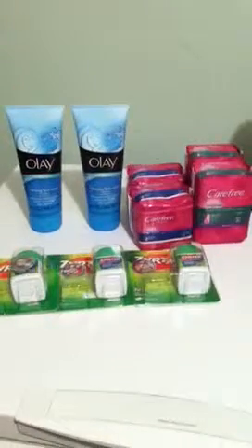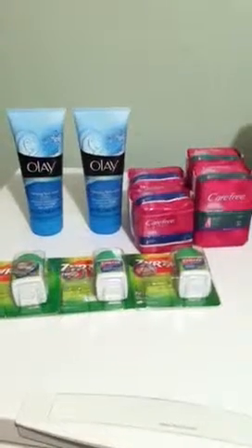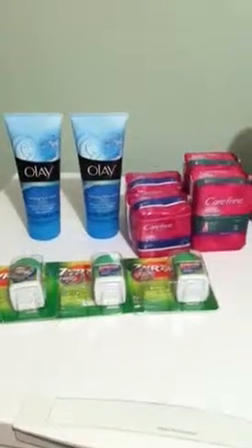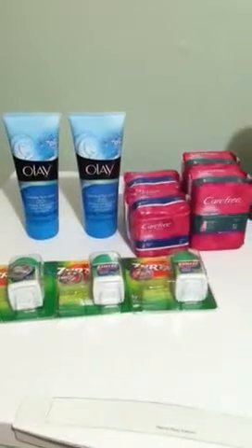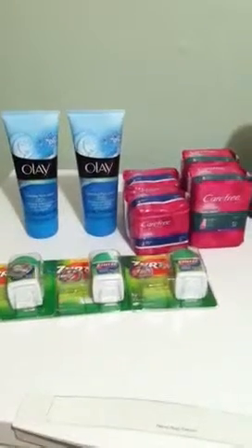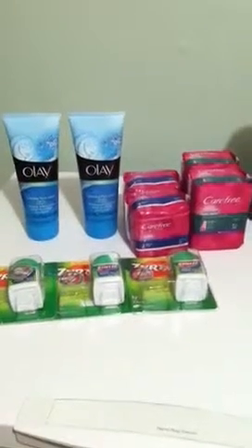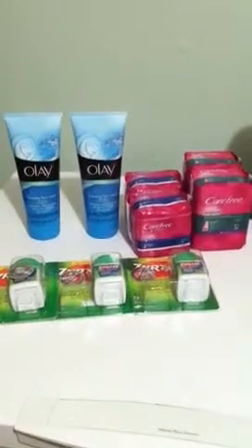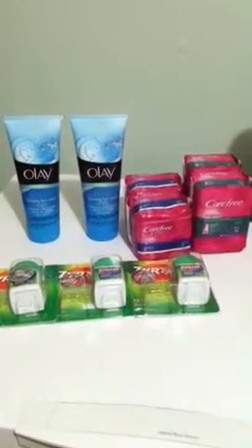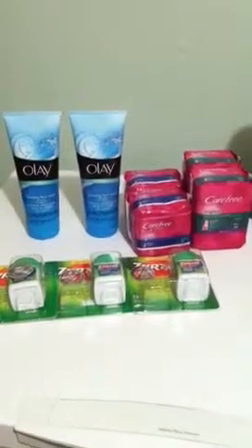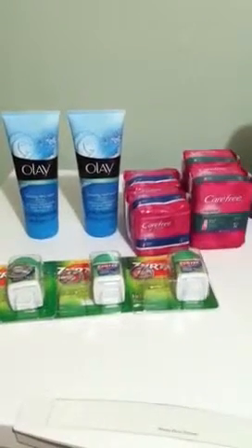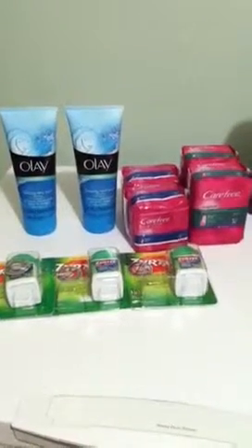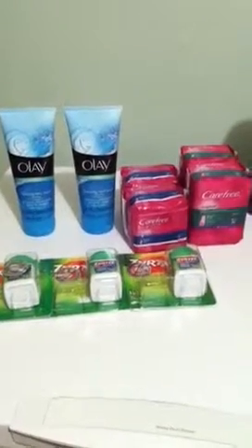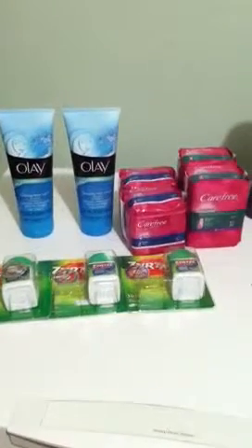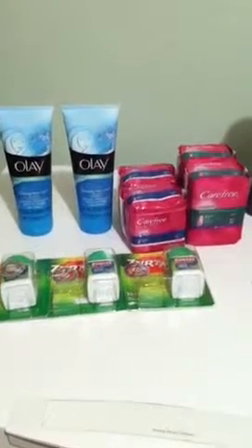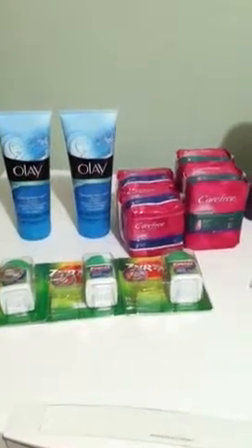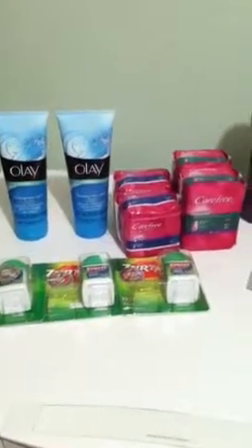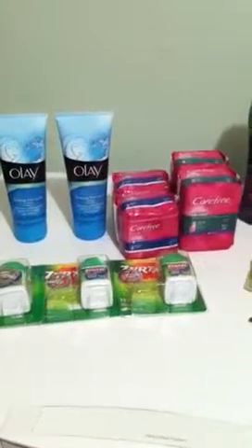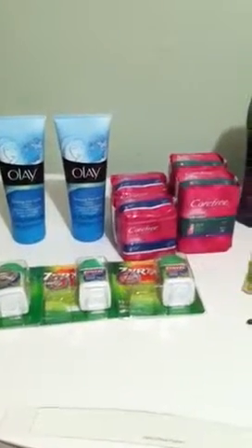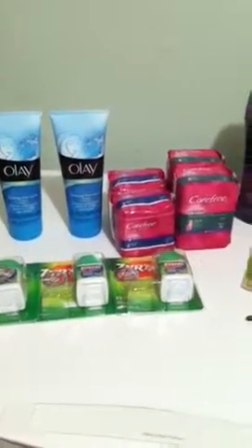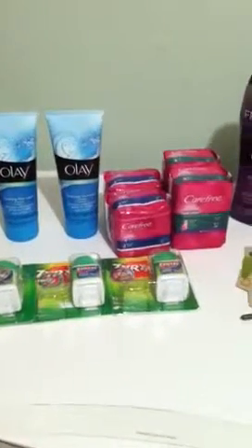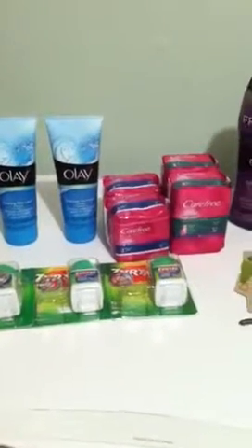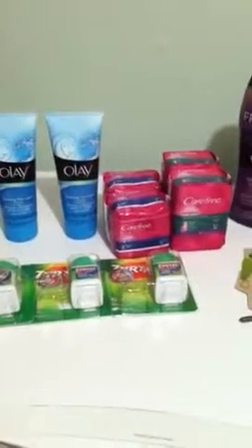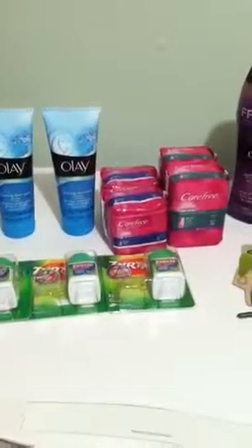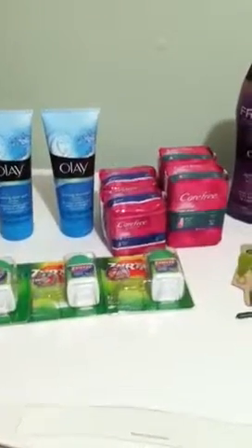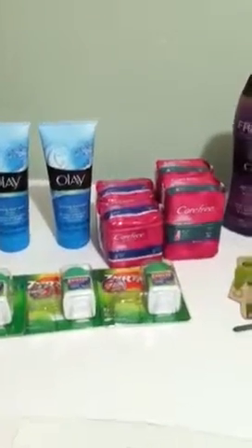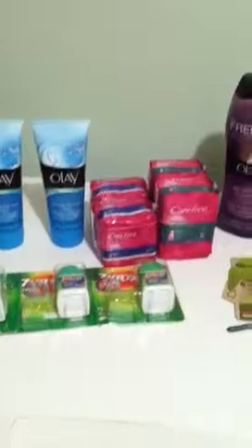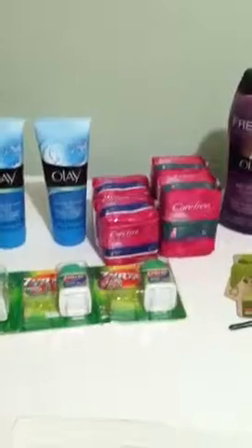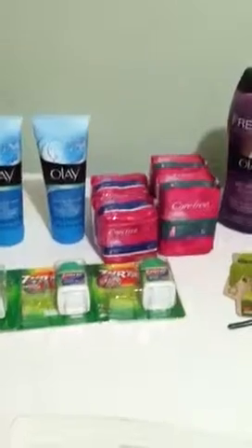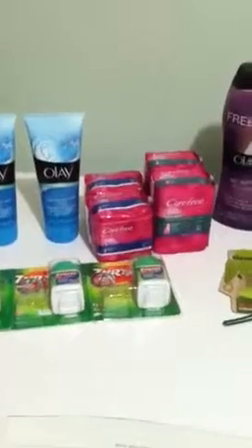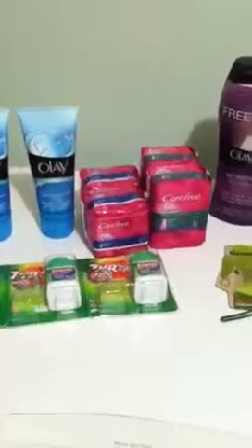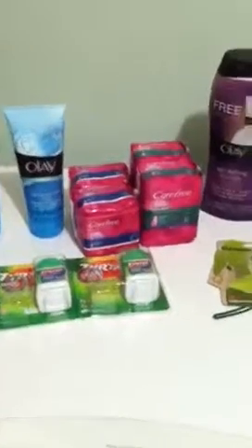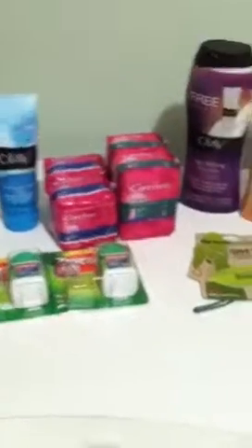Hi YouTube, this is Love Love Coupon and I'm here with a short or mini CVS haul actually.